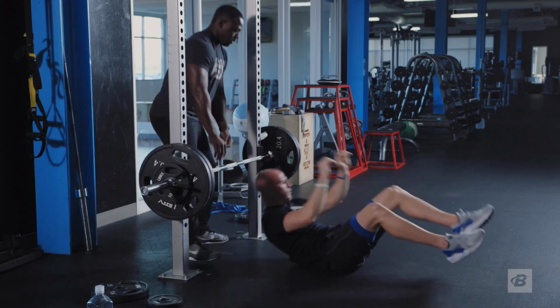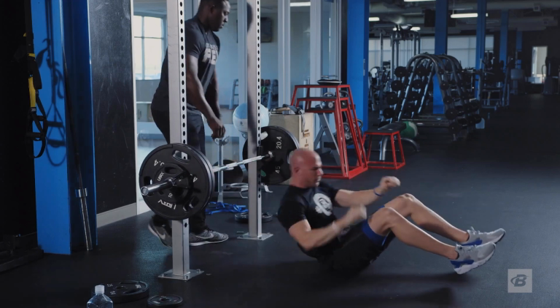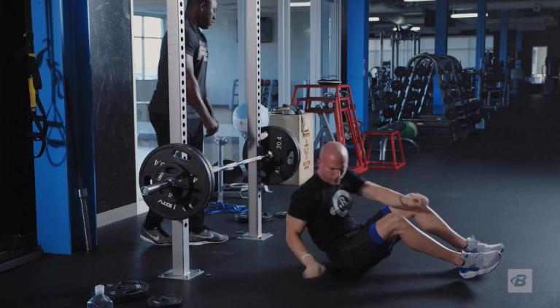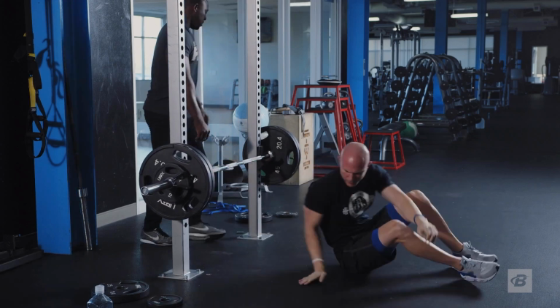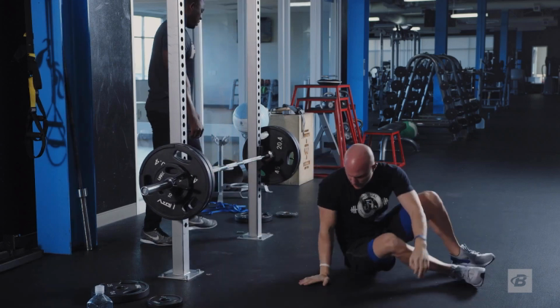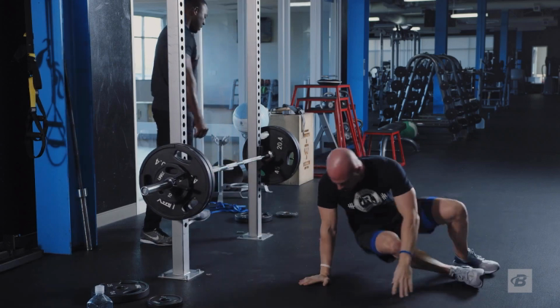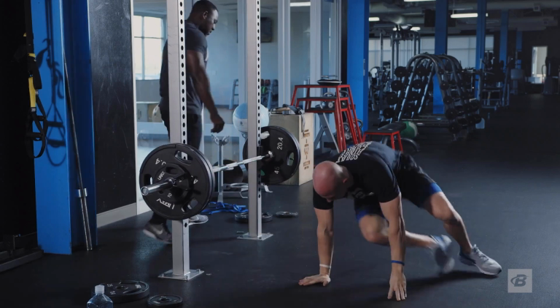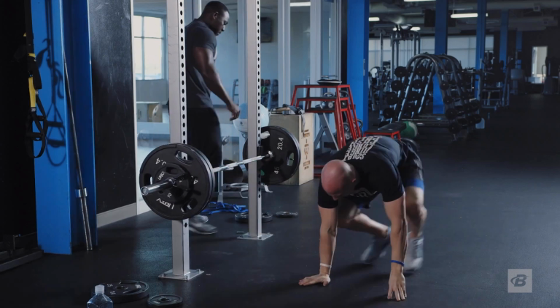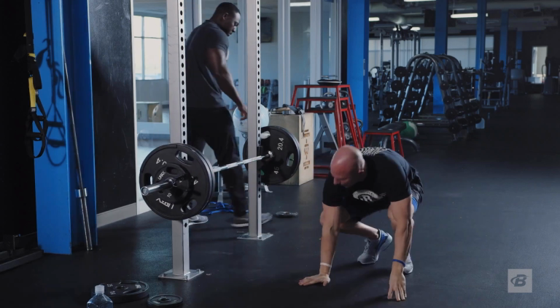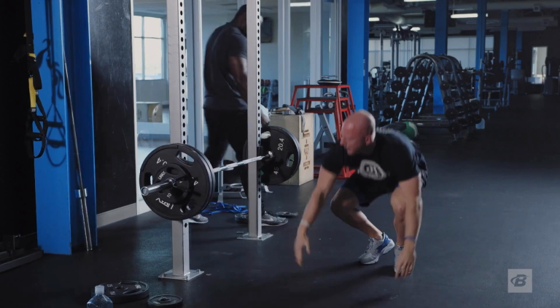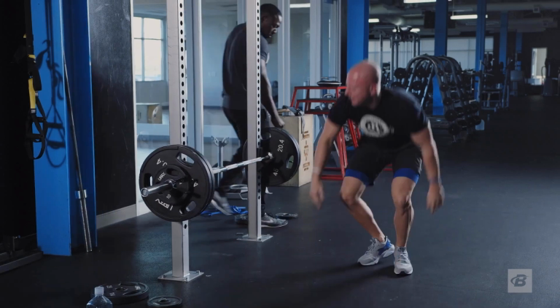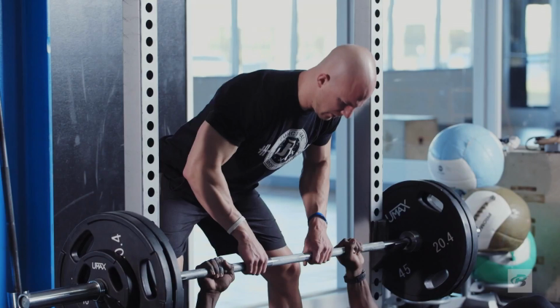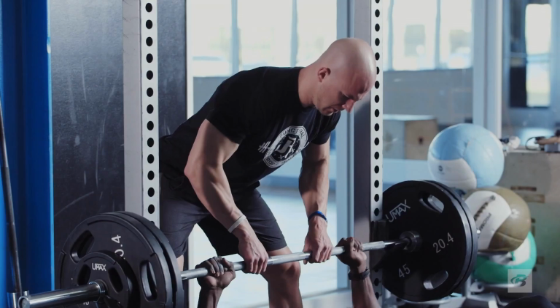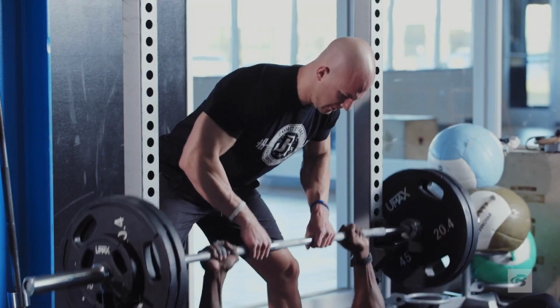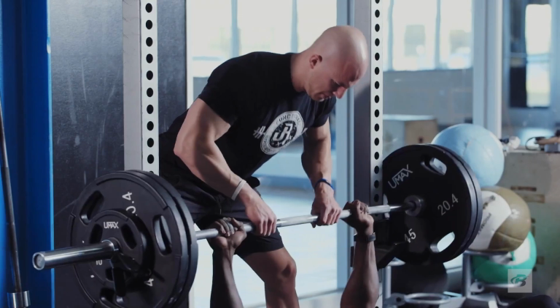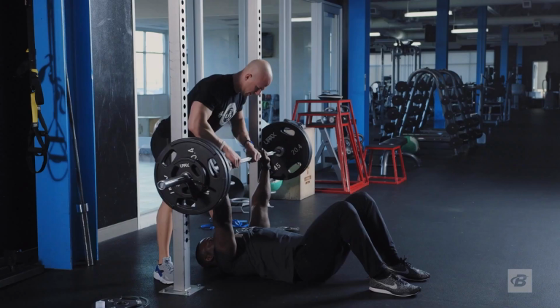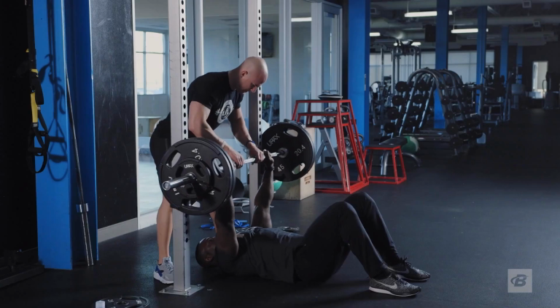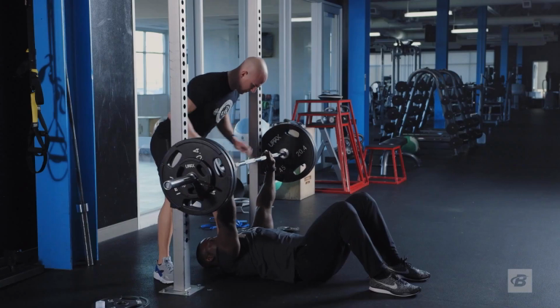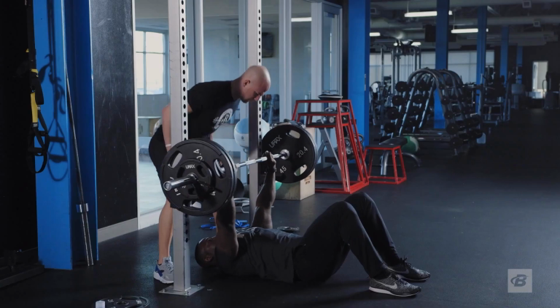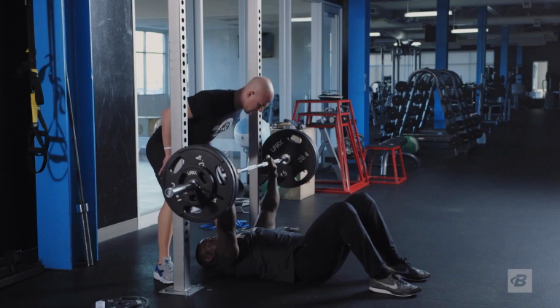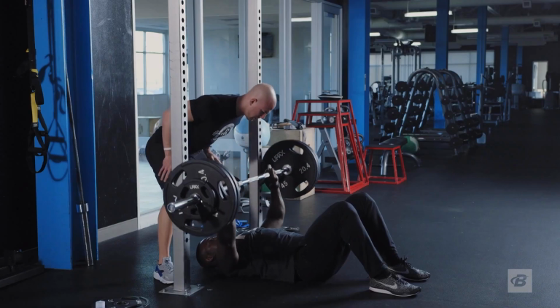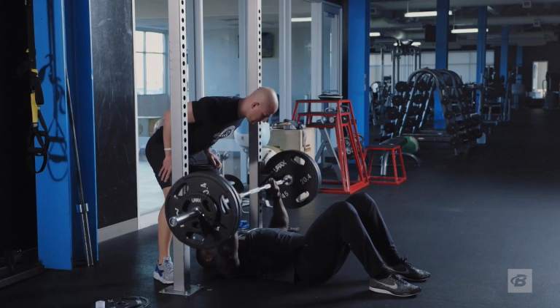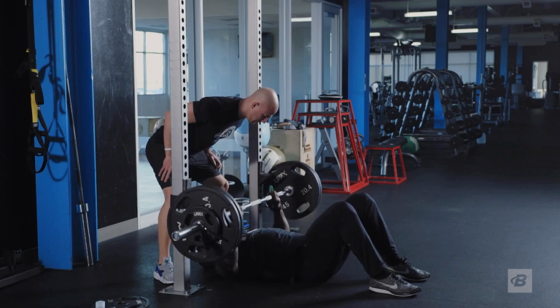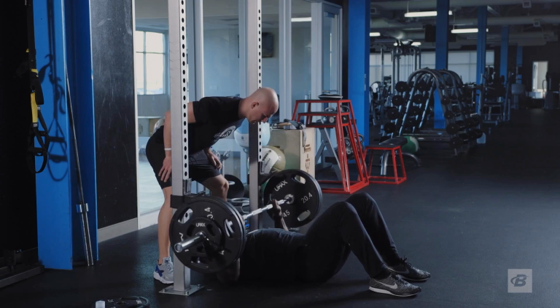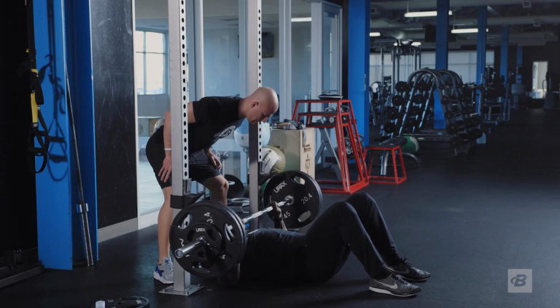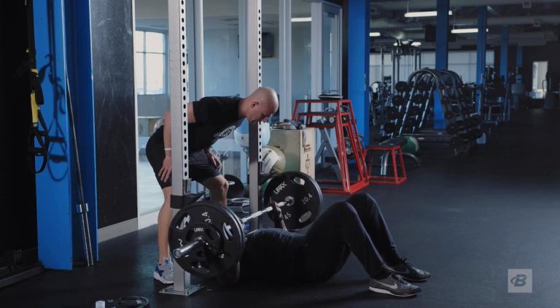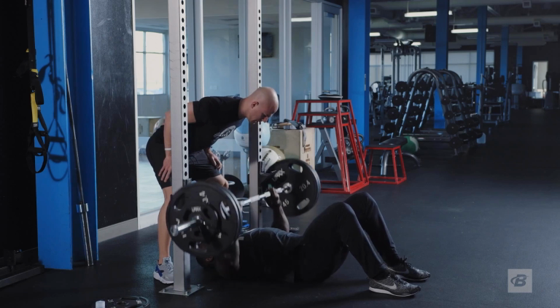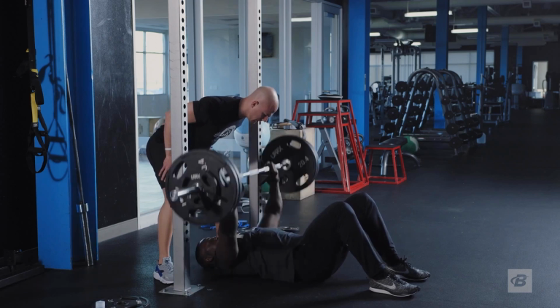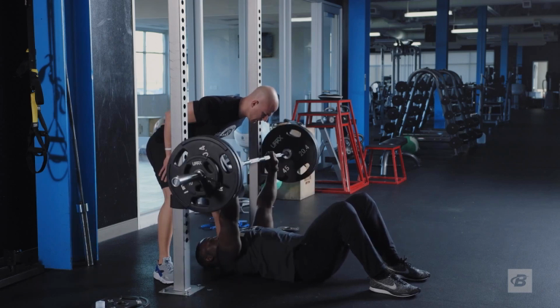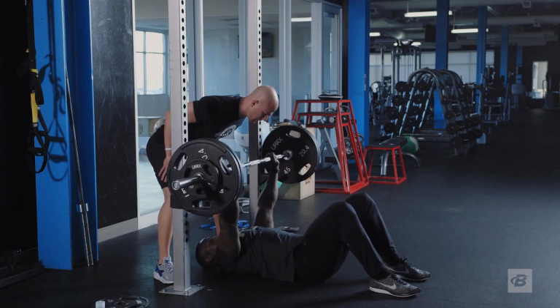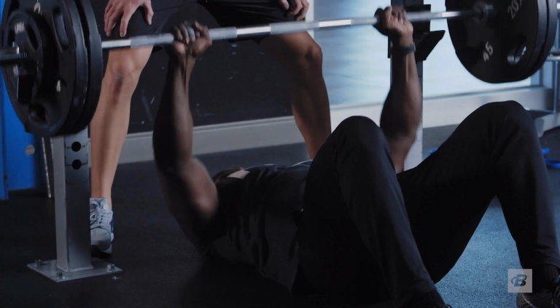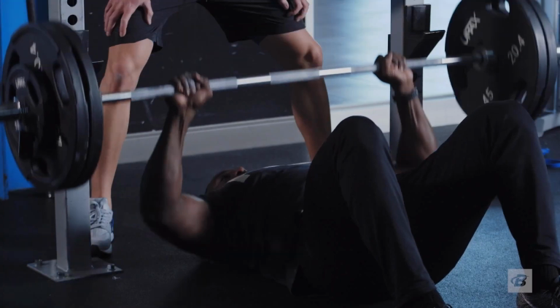You never want to grind out ugly reps, but you want to get it to the point where you don't have another rep in the tank with pristine form.